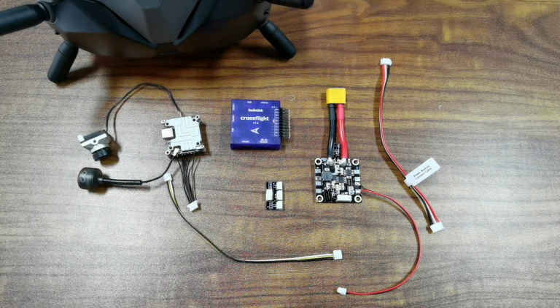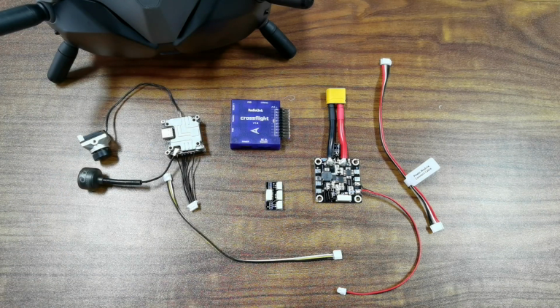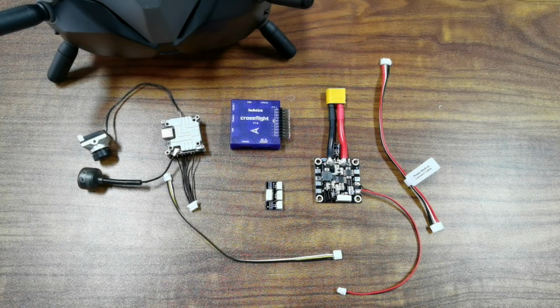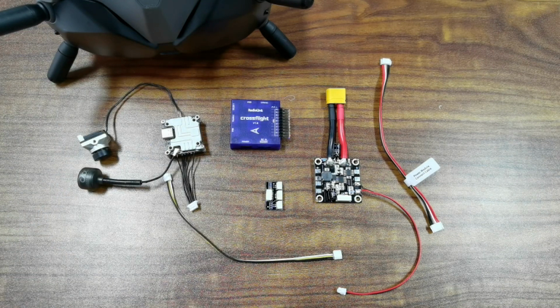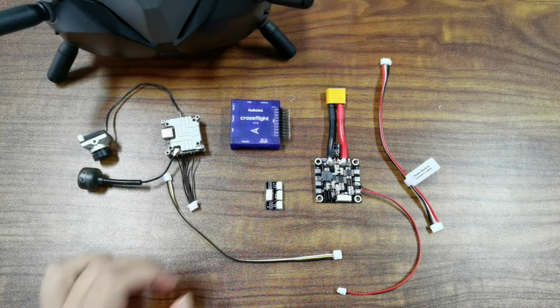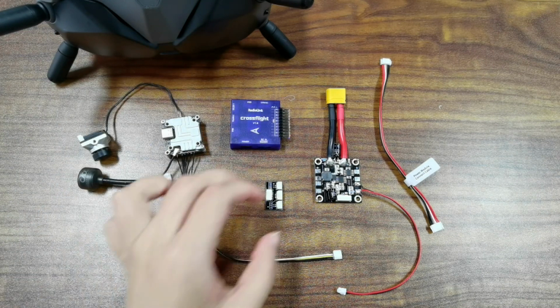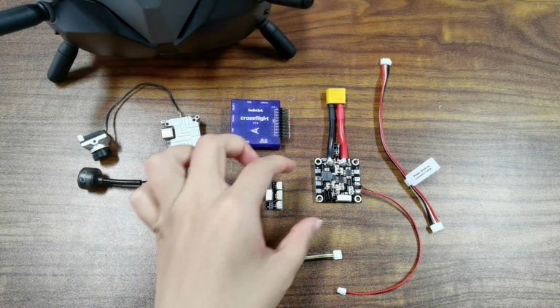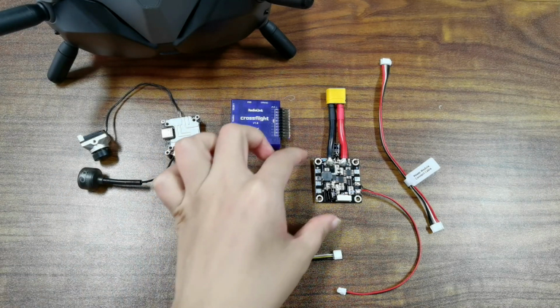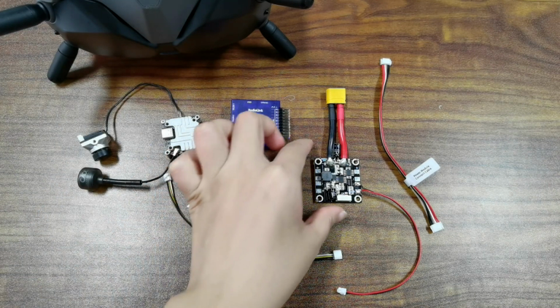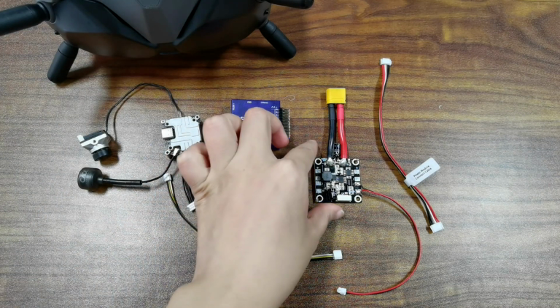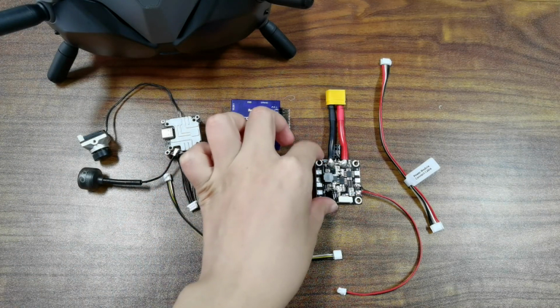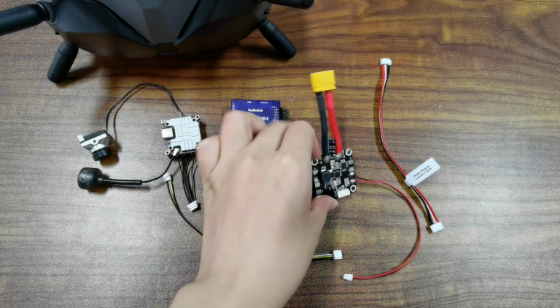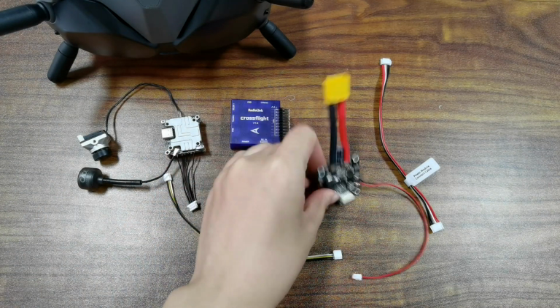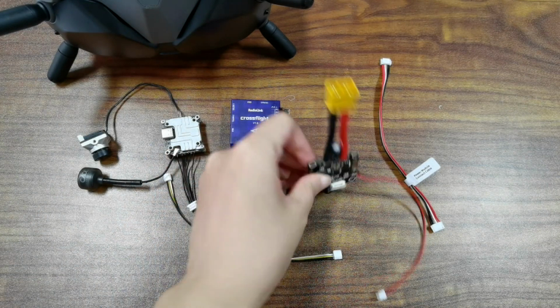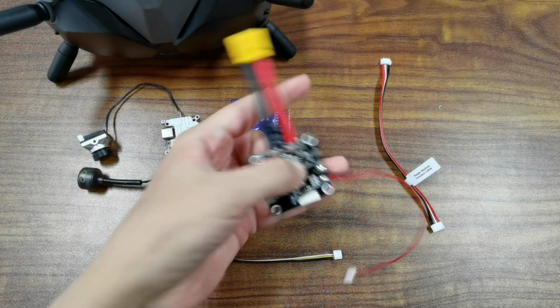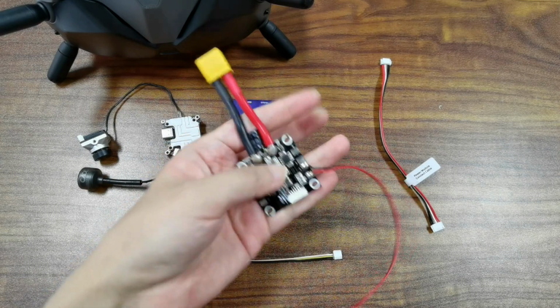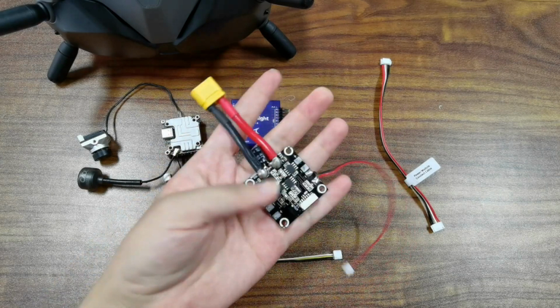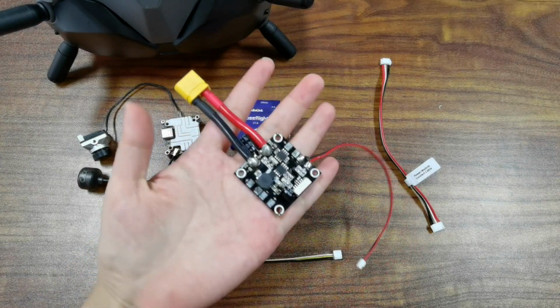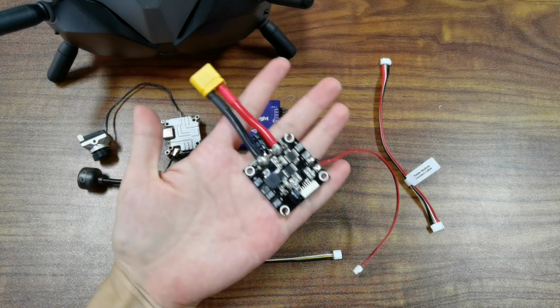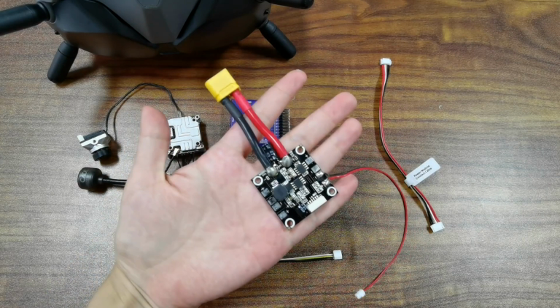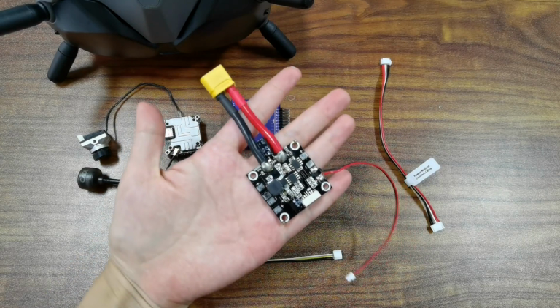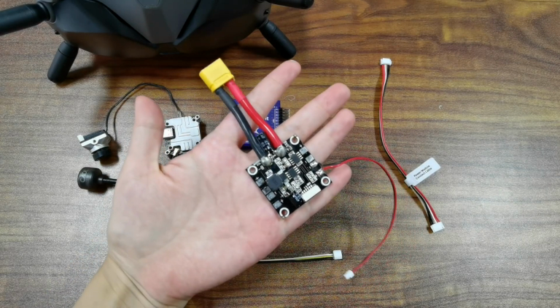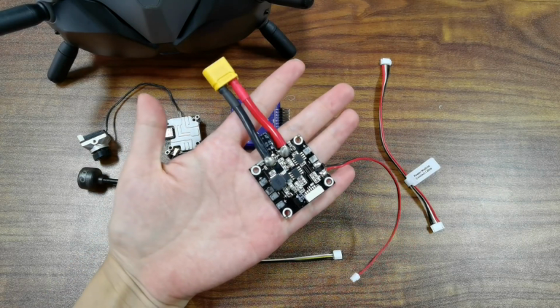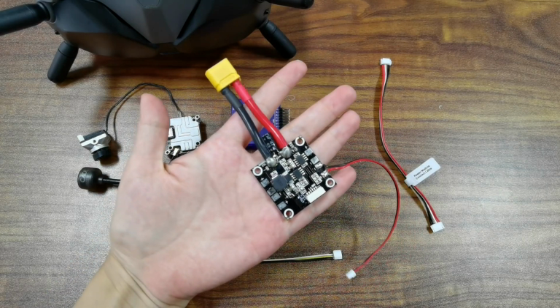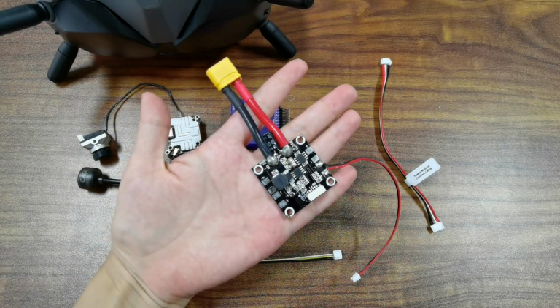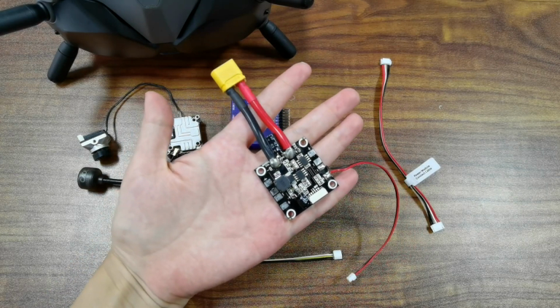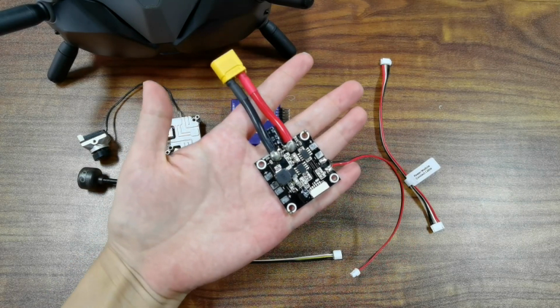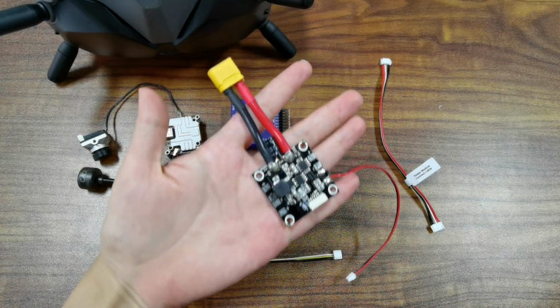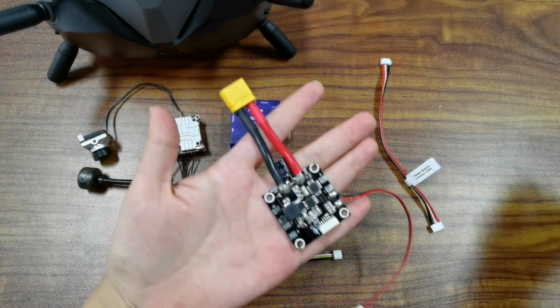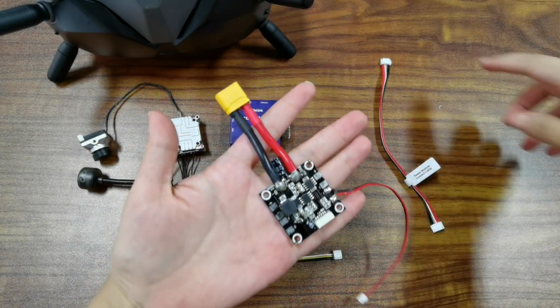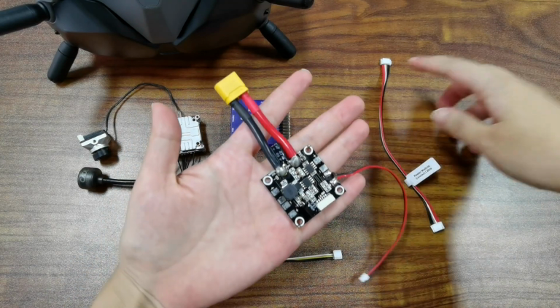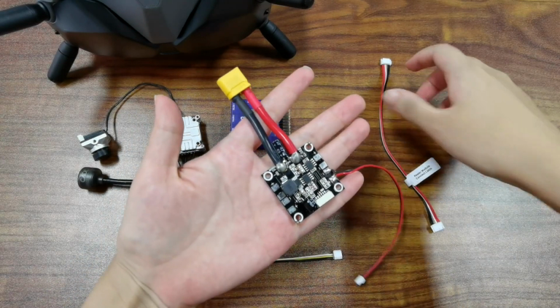Here is the power module of CrossFlight. Connect it to the power port of CrossFlight.